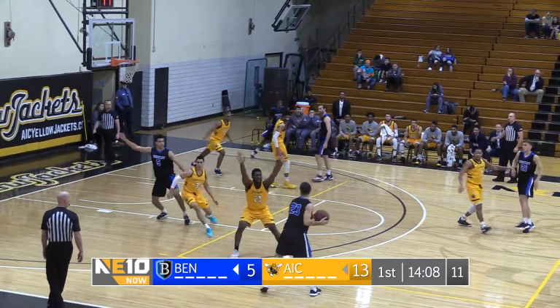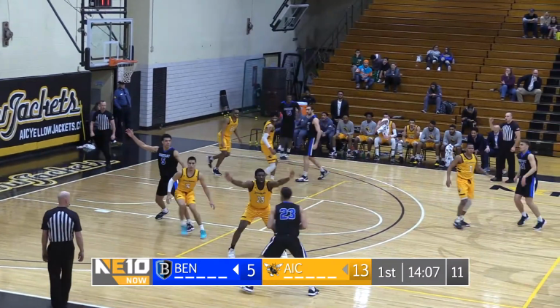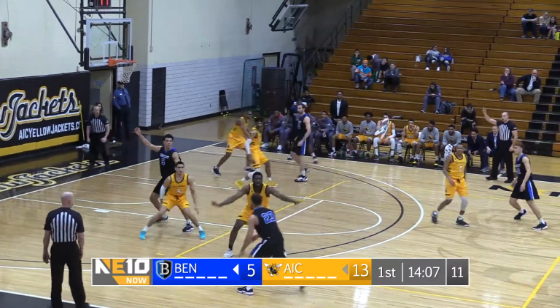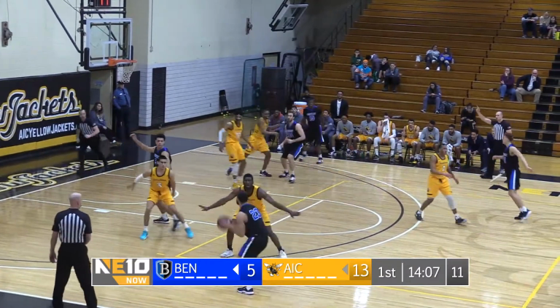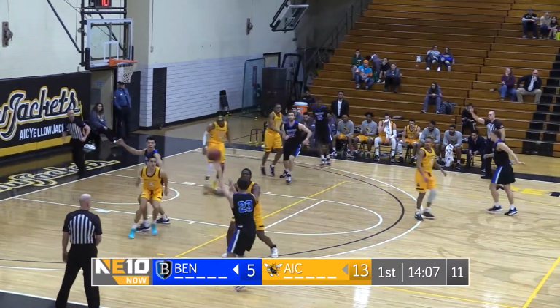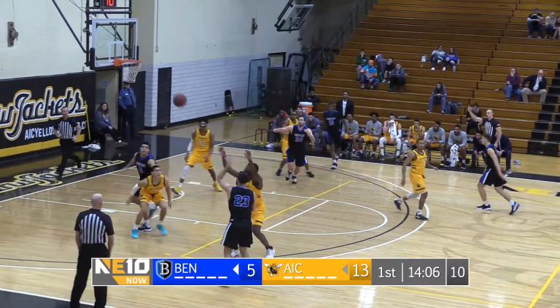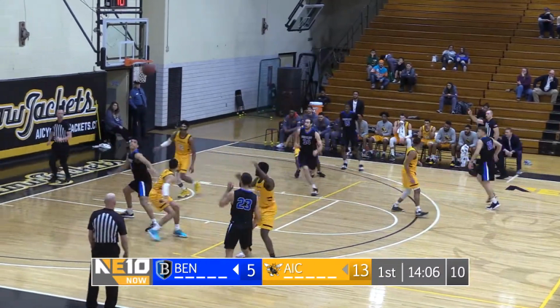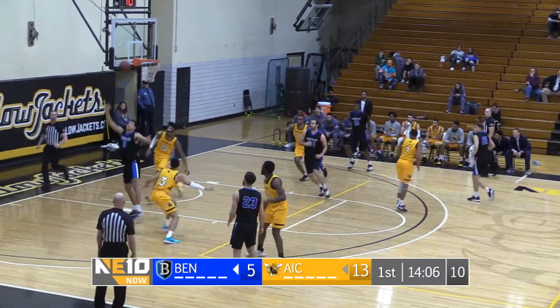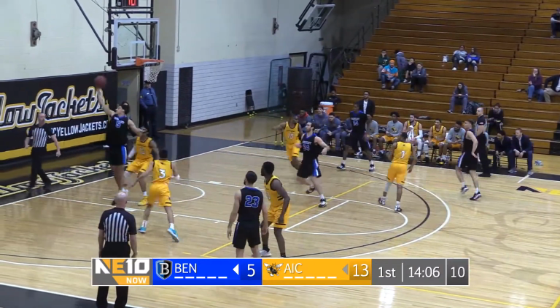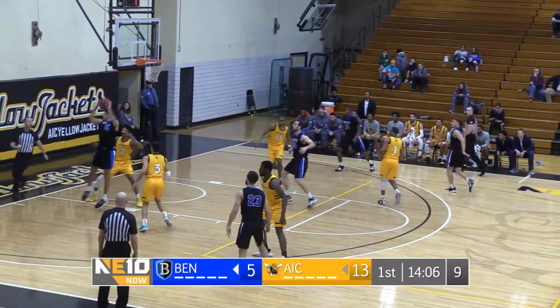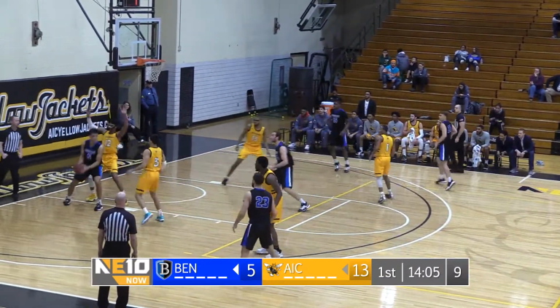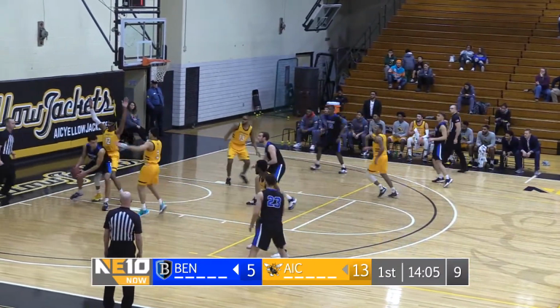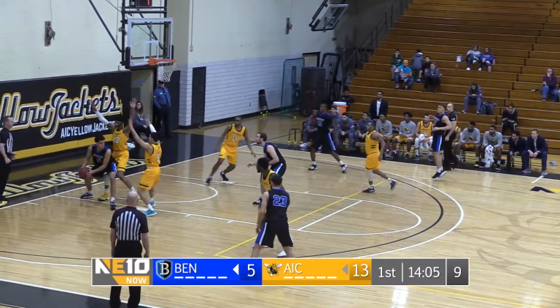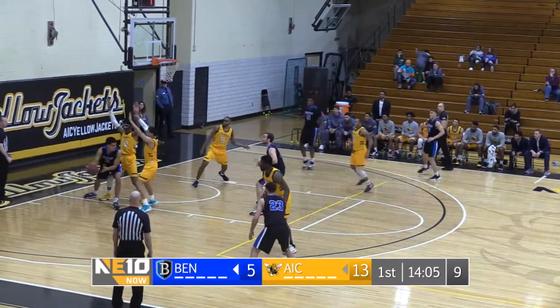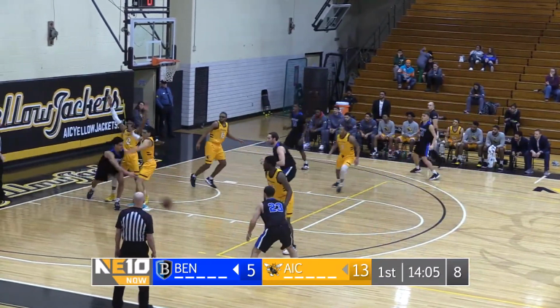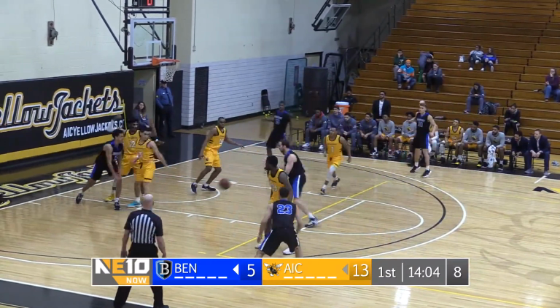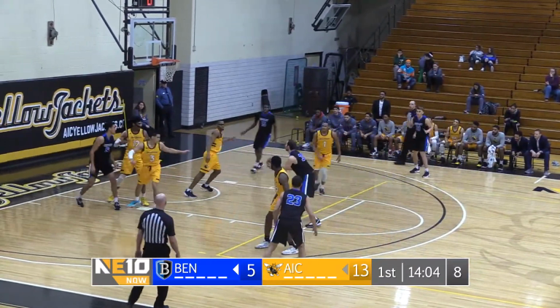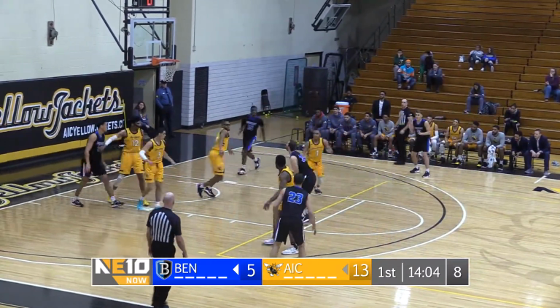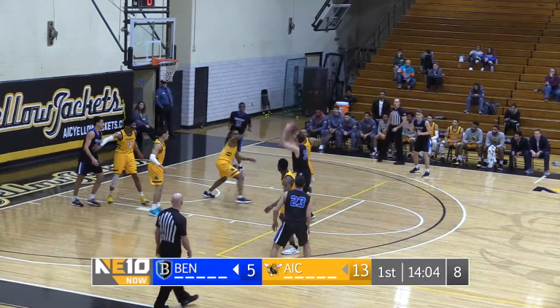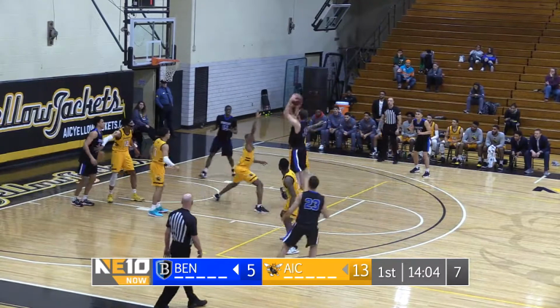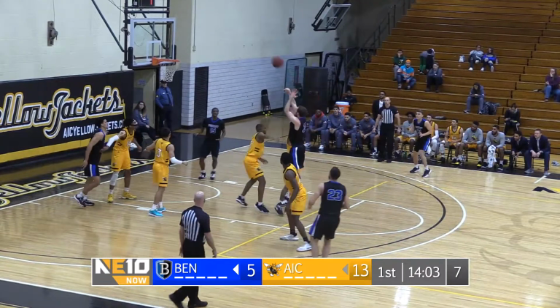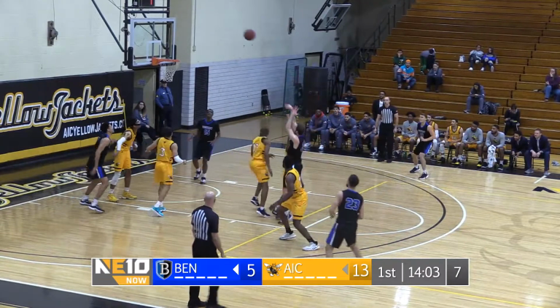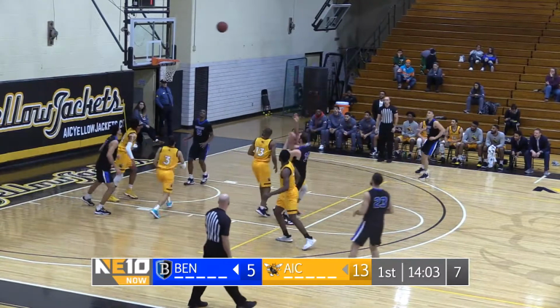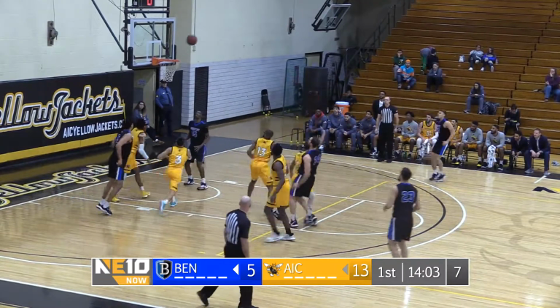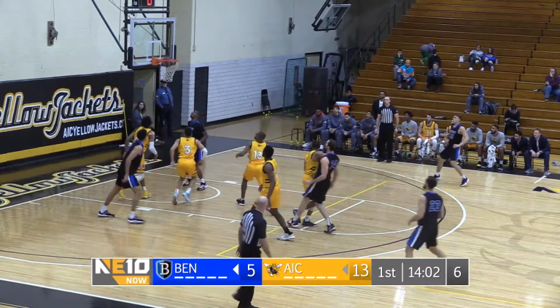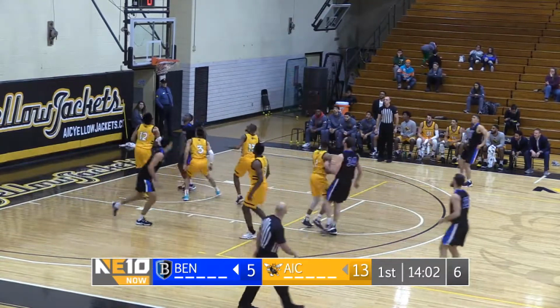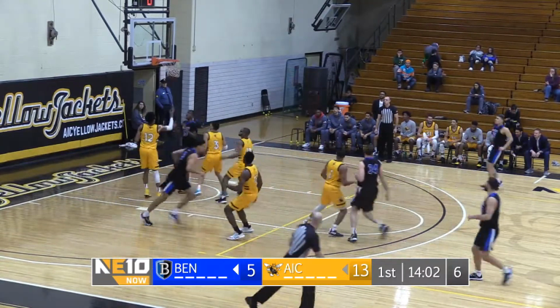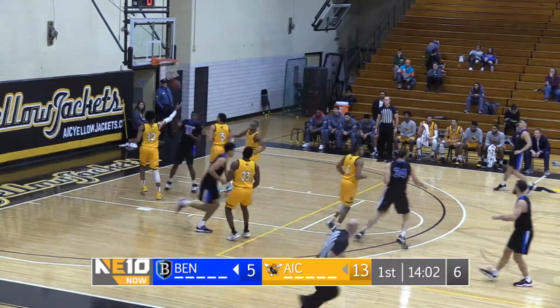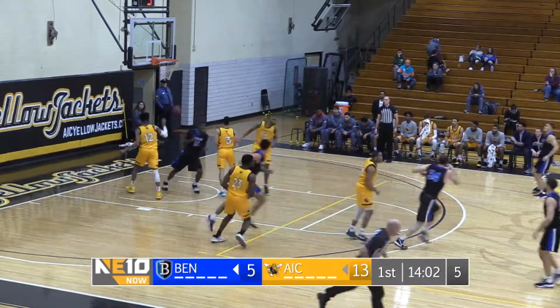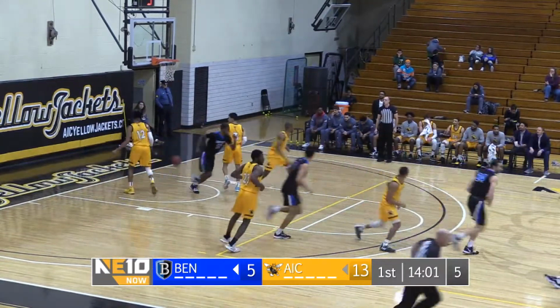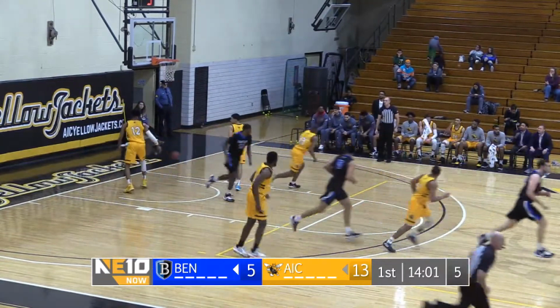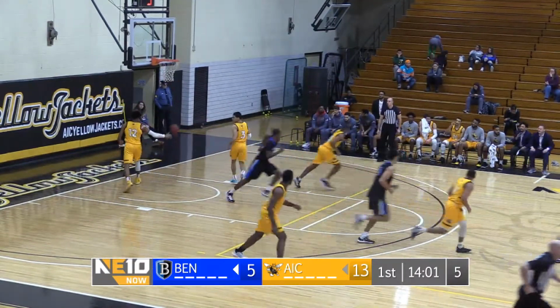Coming up on 10 seconds to shoot. Inside give. Blust. Right place, right time. Gets it in.